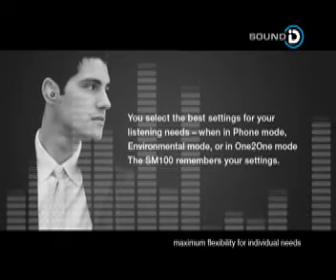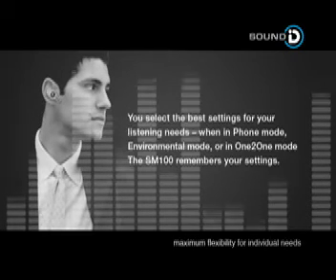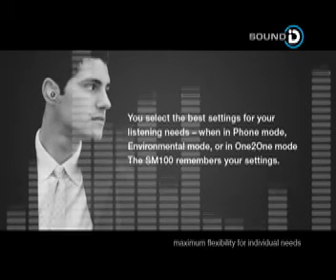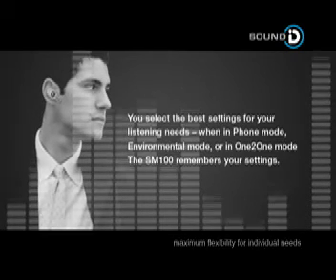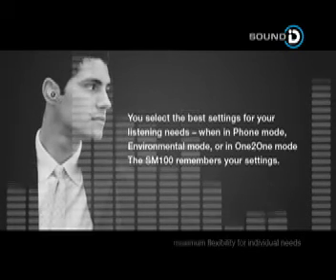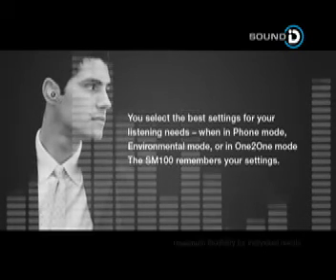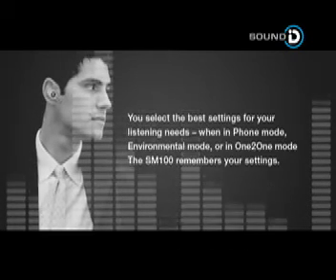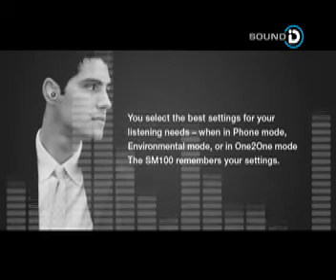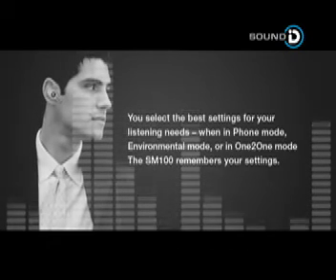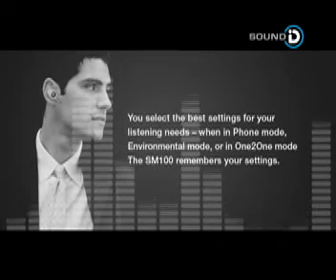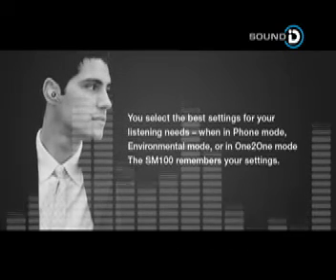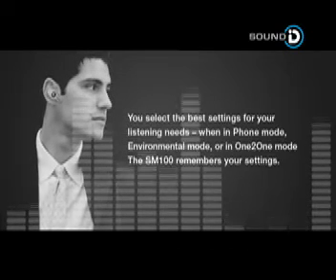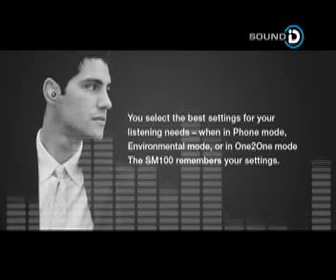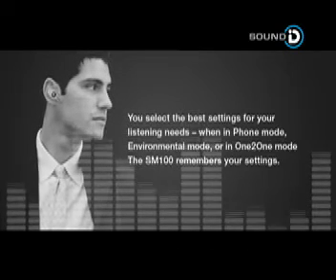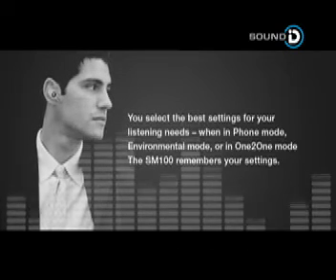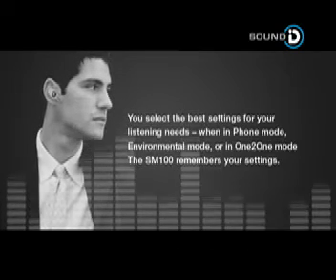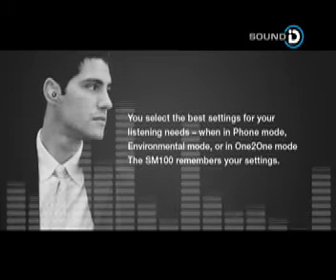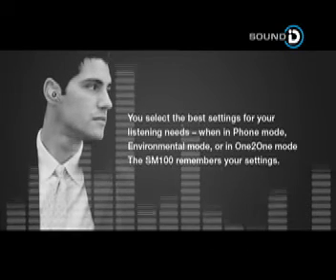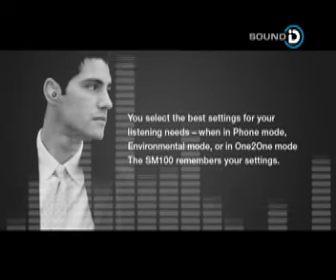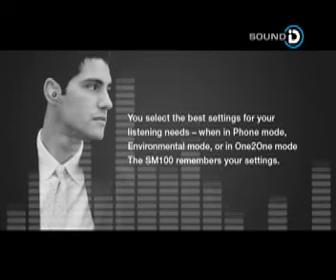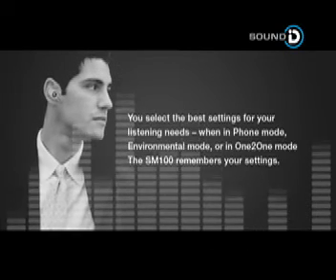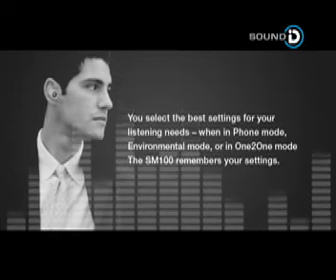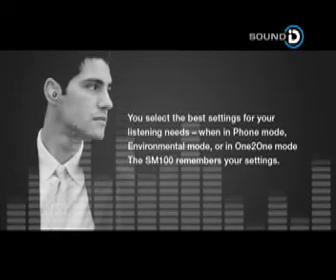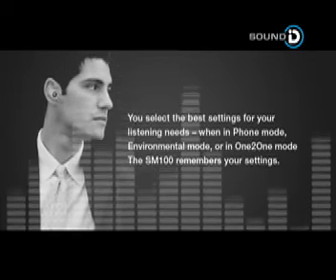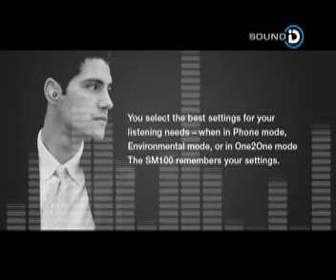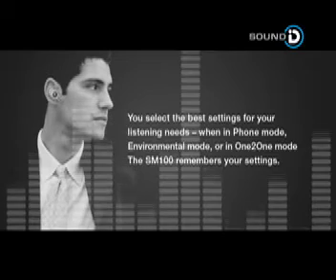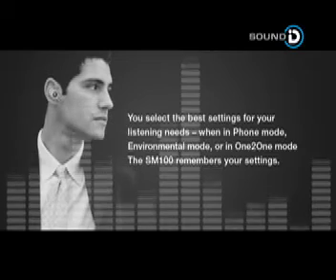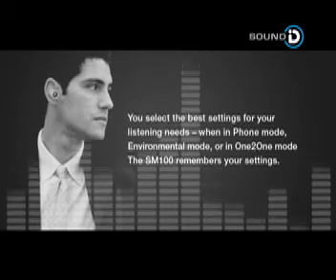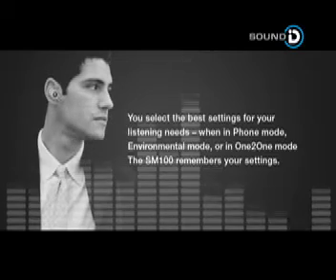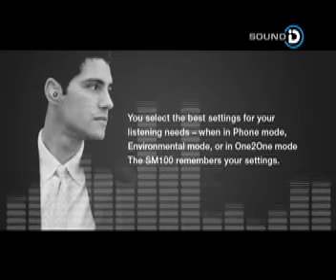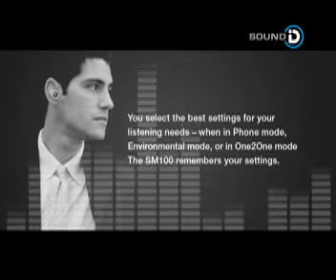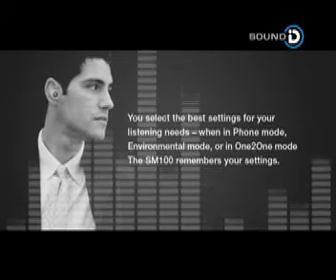When in phone mode, environmental mode or in one-to-one mode, the SM100 remembers your settings.